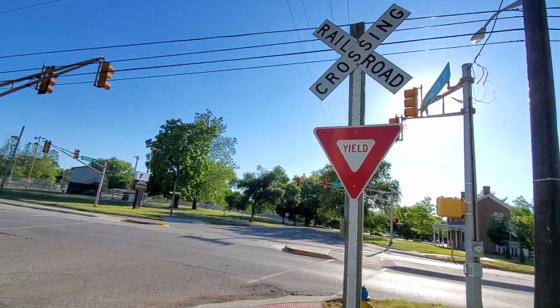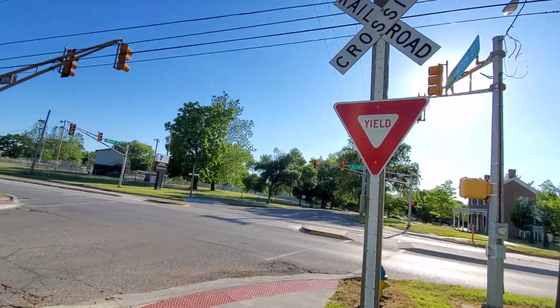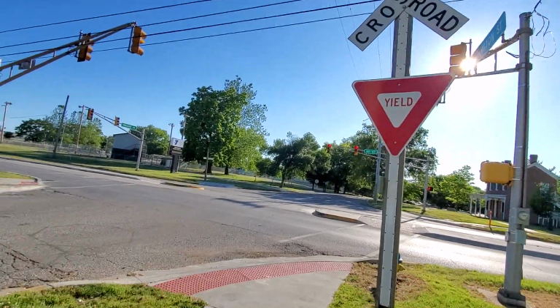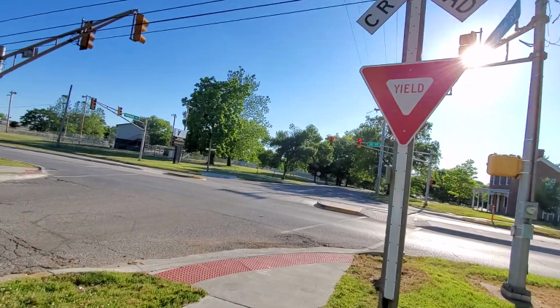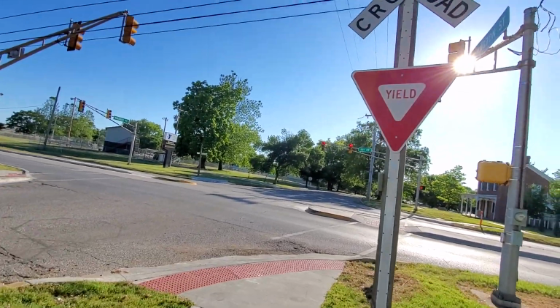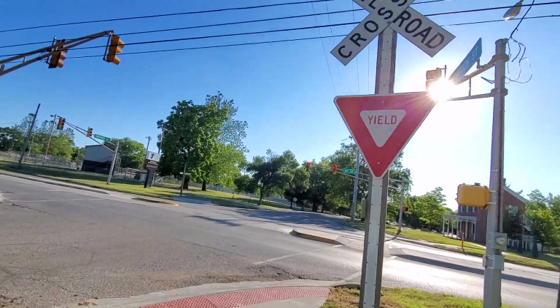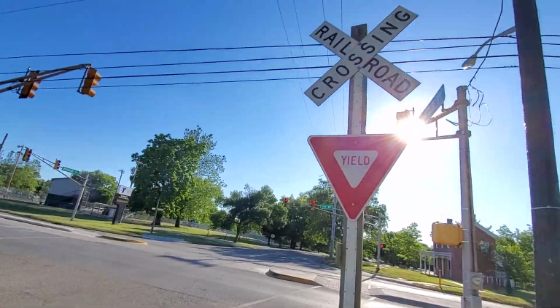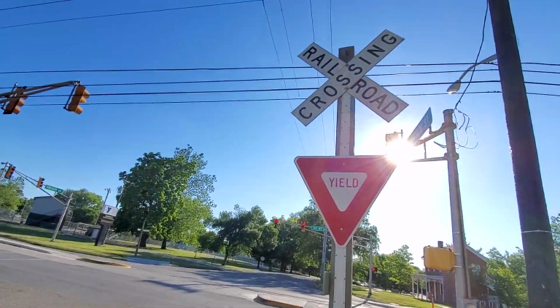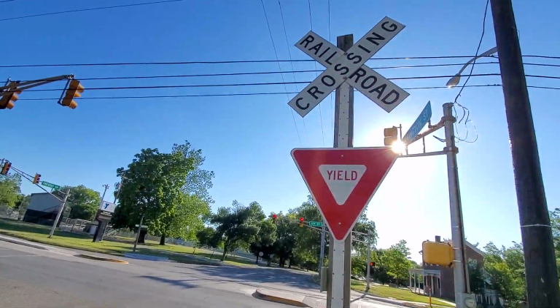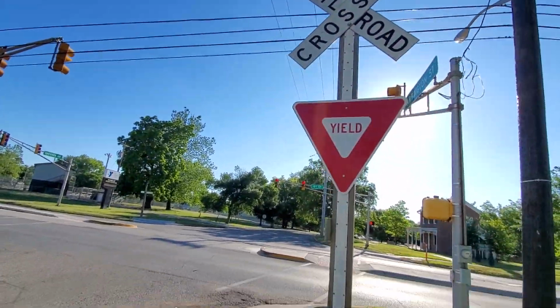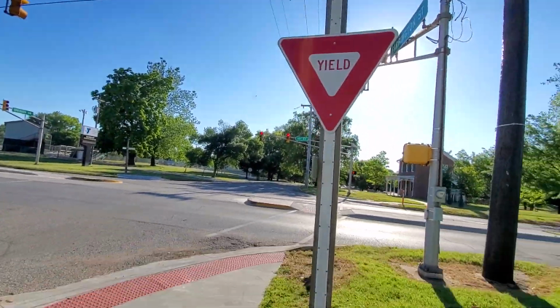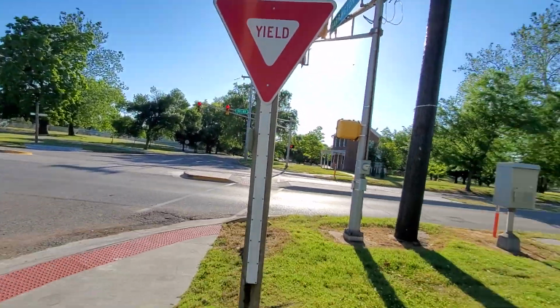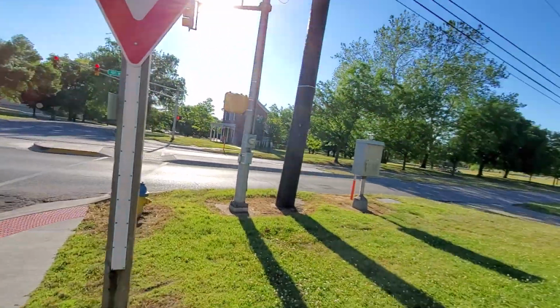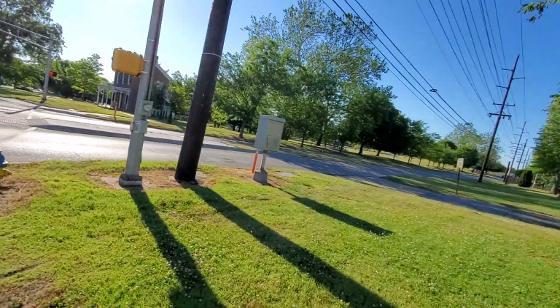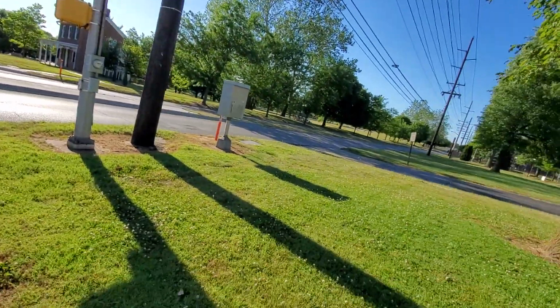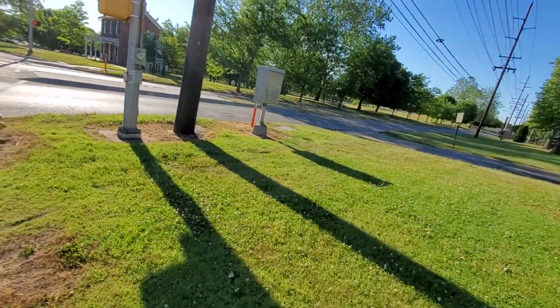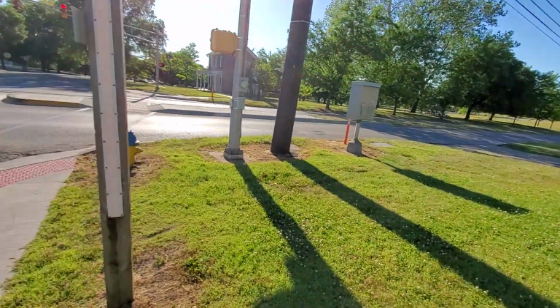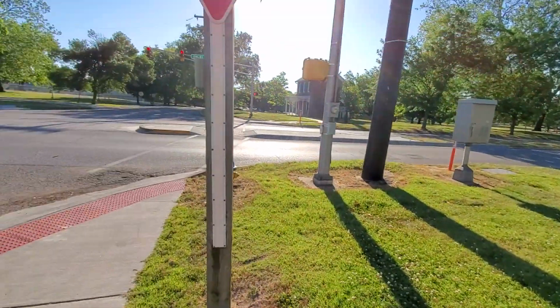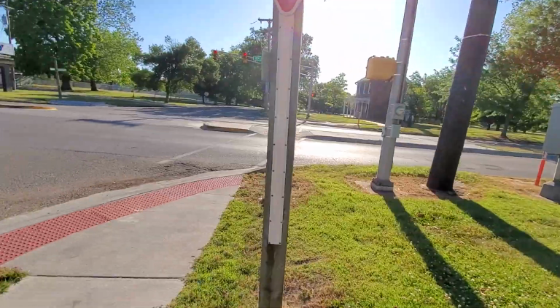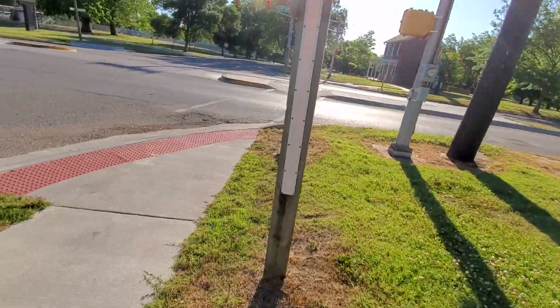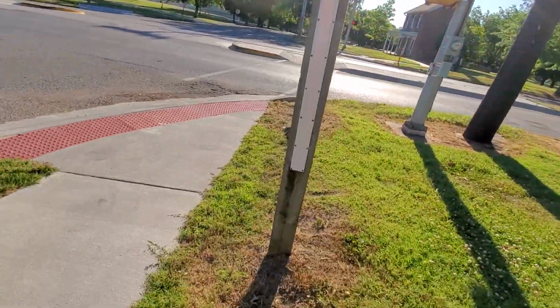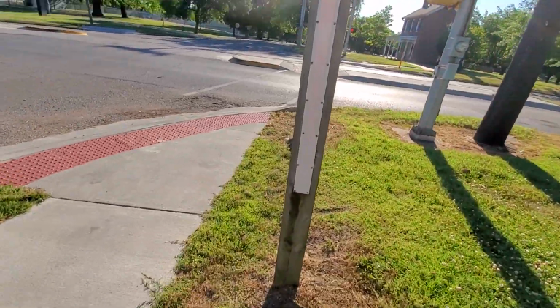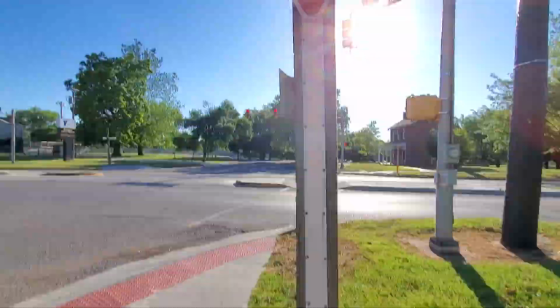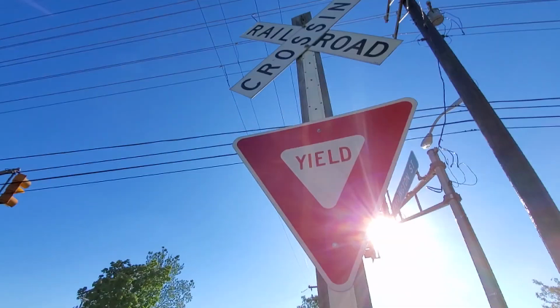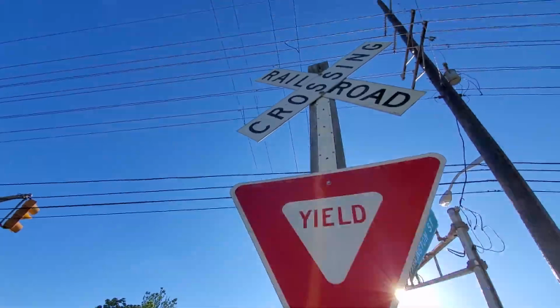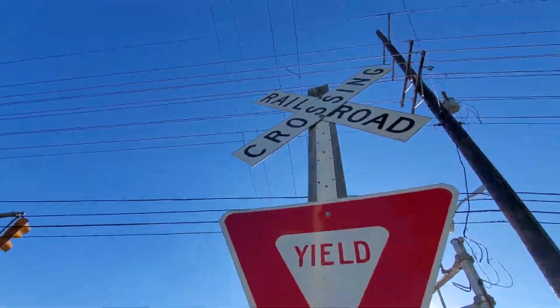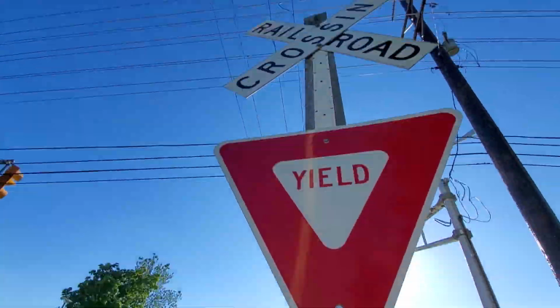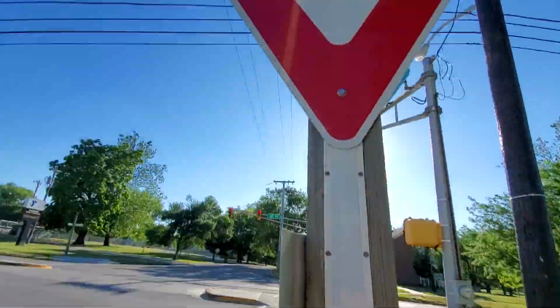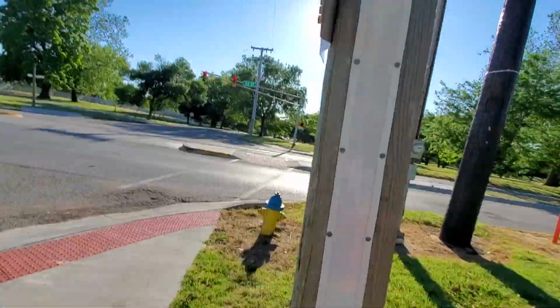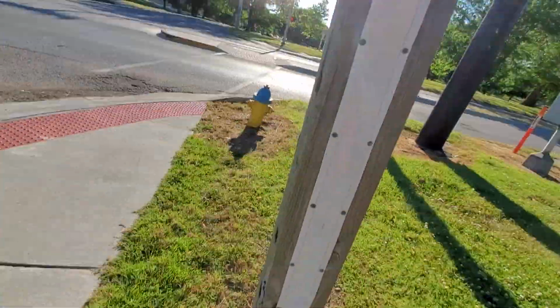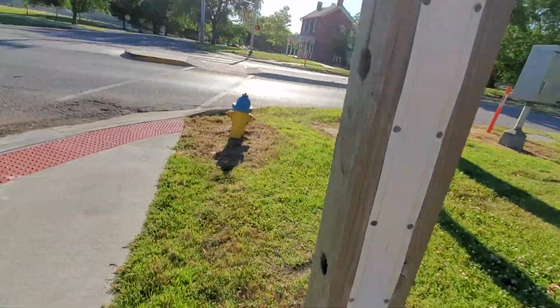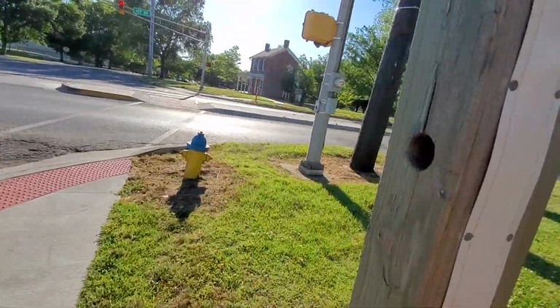This crossing has one remaining cross buck. This is a street-running crossing. Here's the remaining cross buck and yield sign.